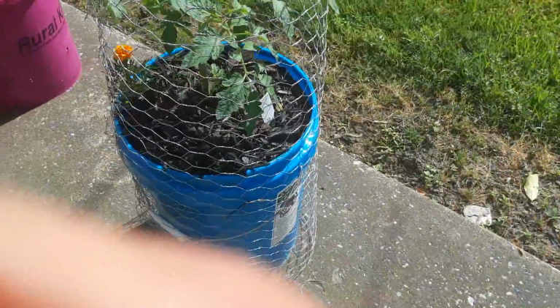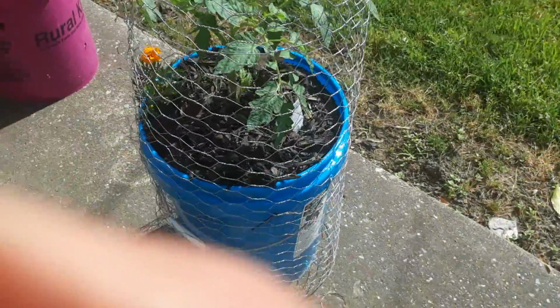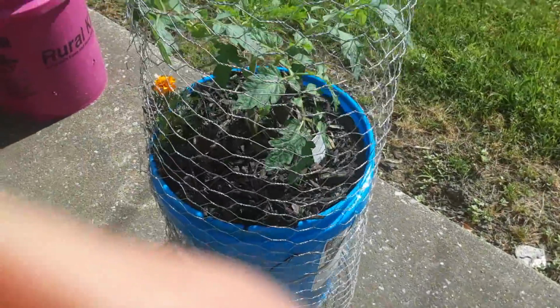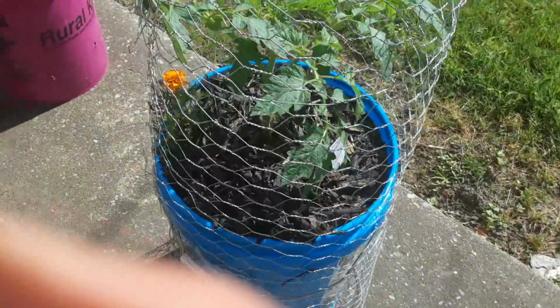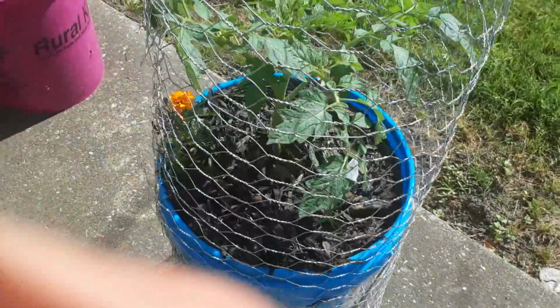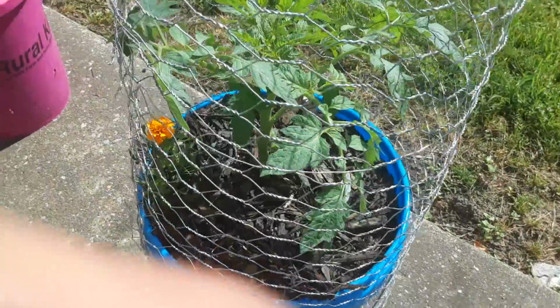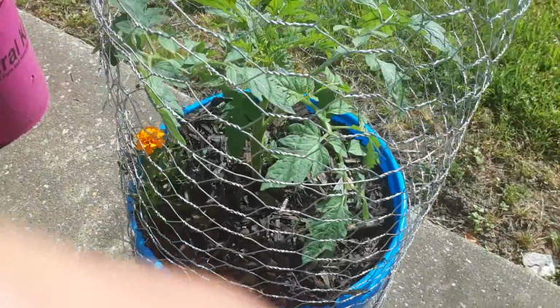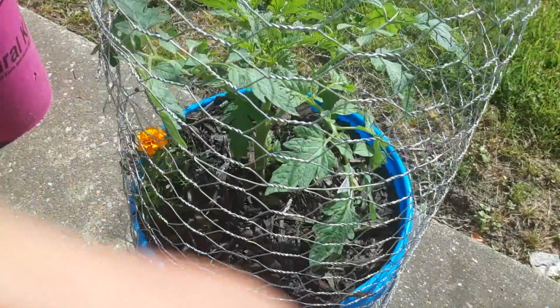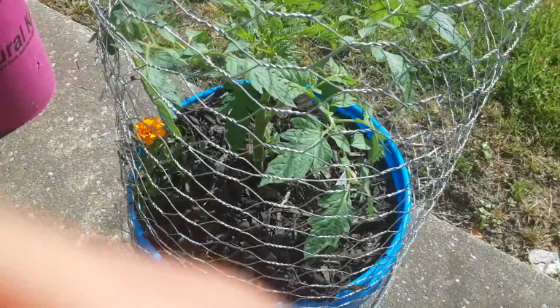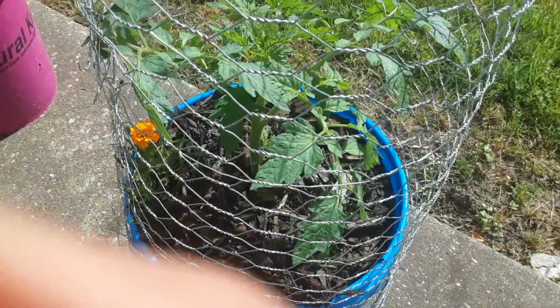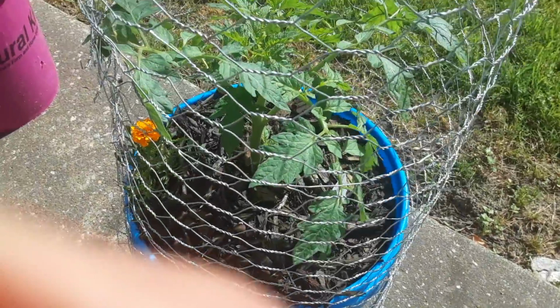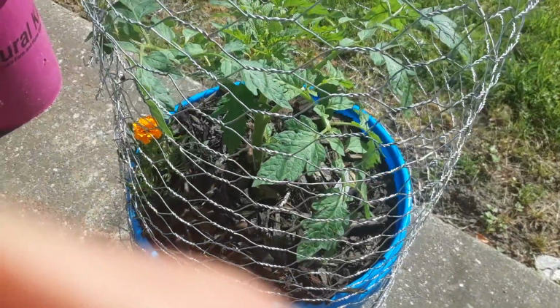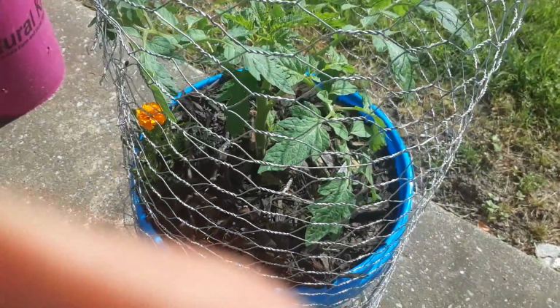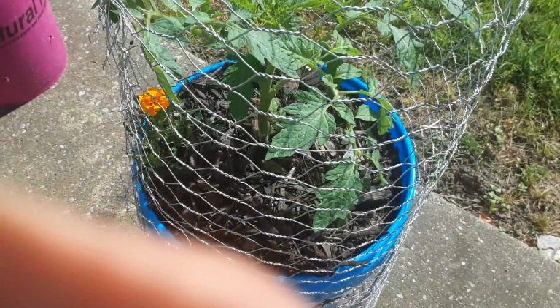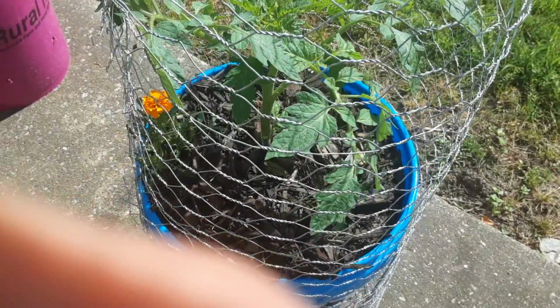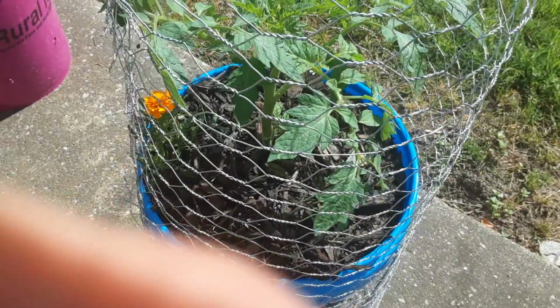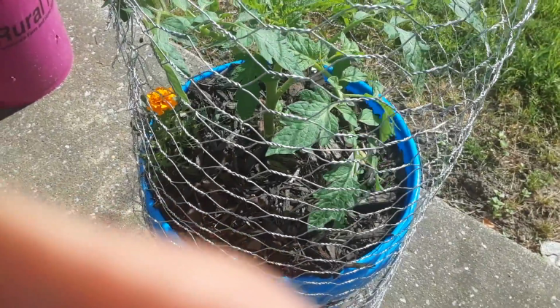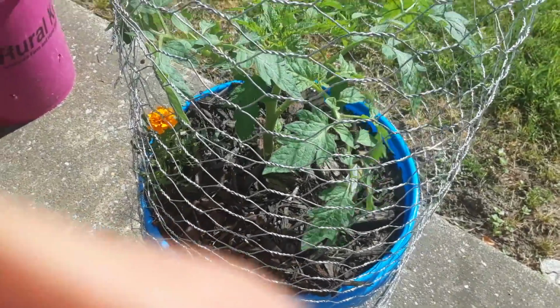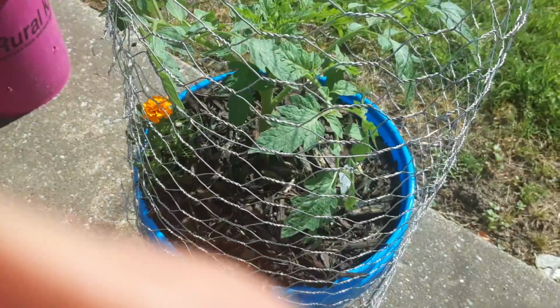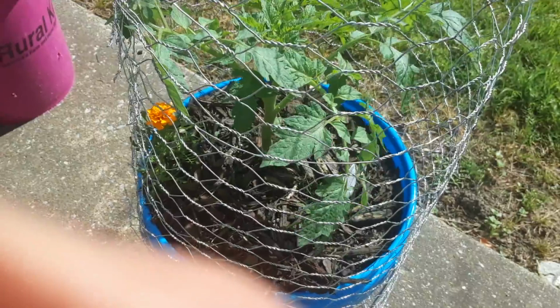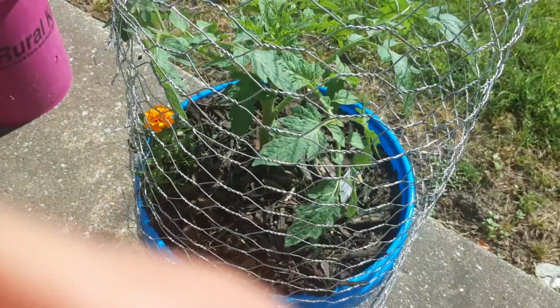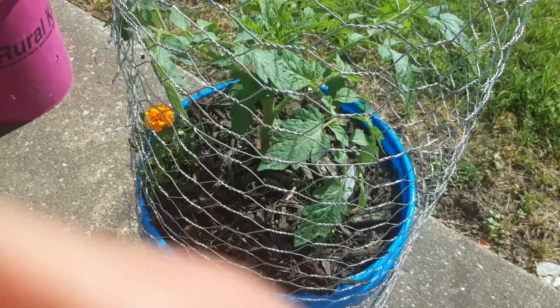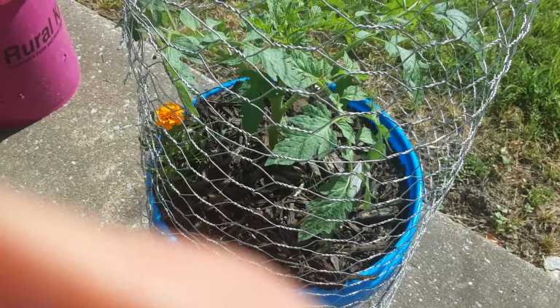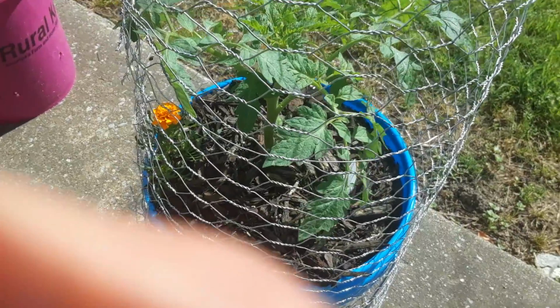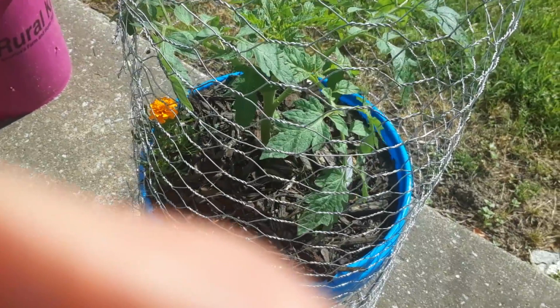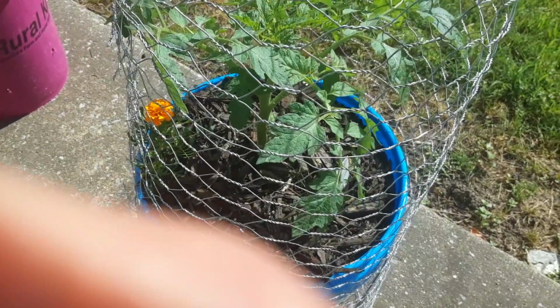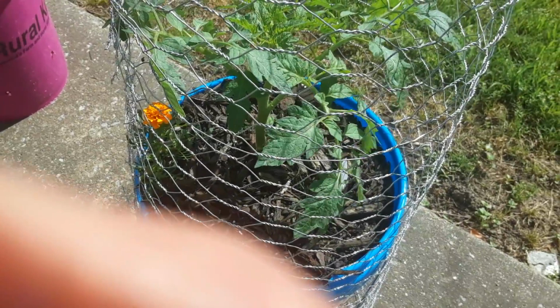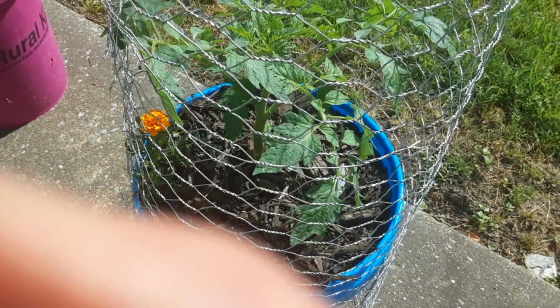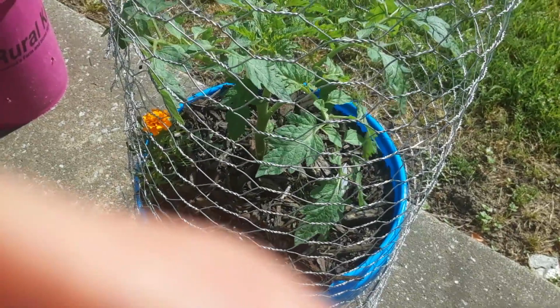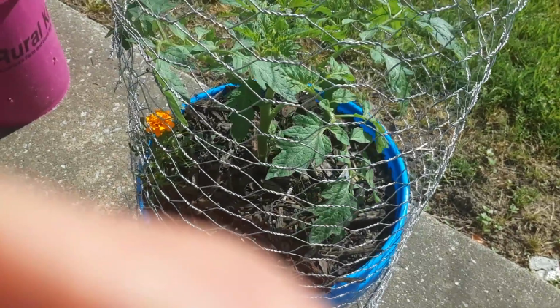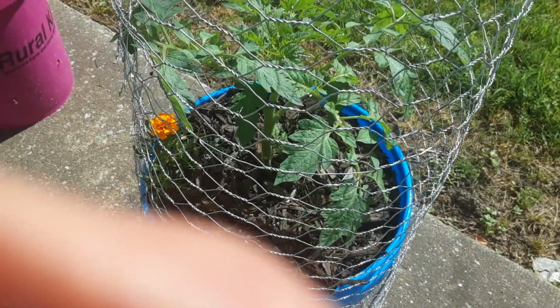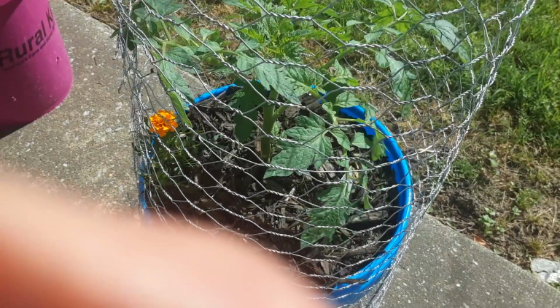Here's the Cherokee purple. It's really growing.